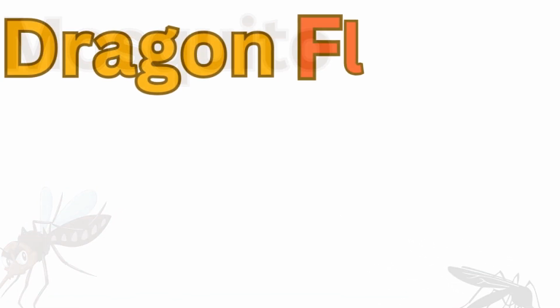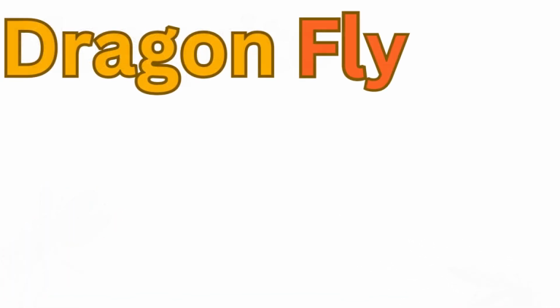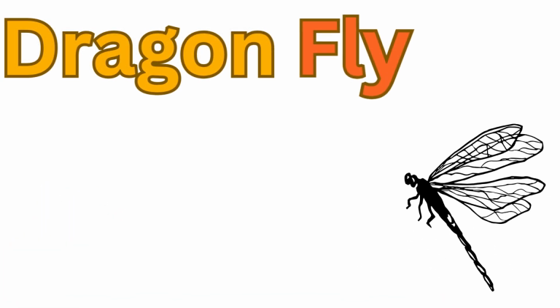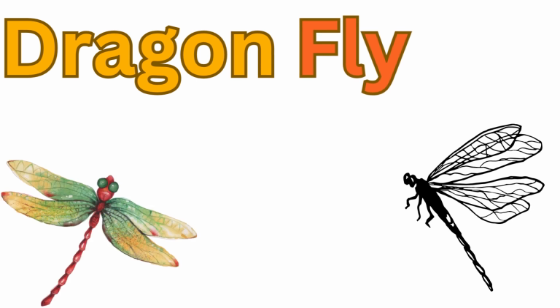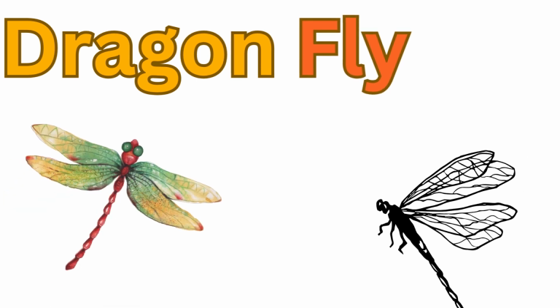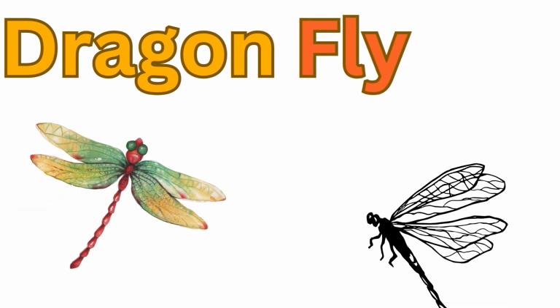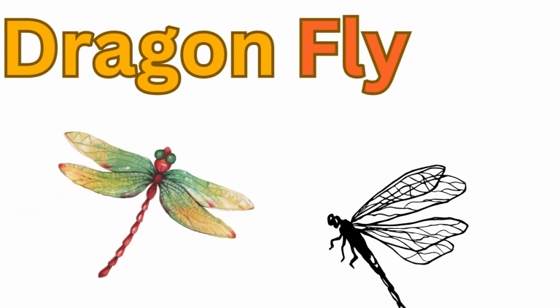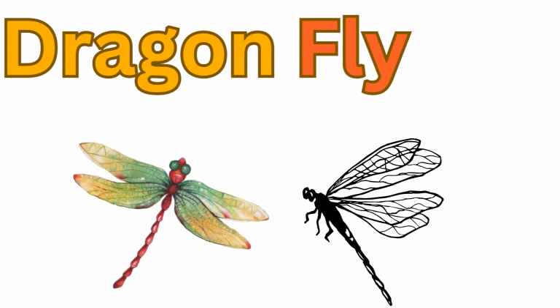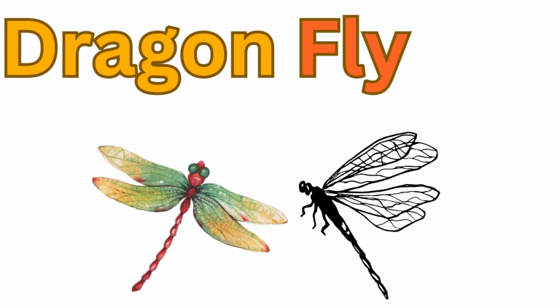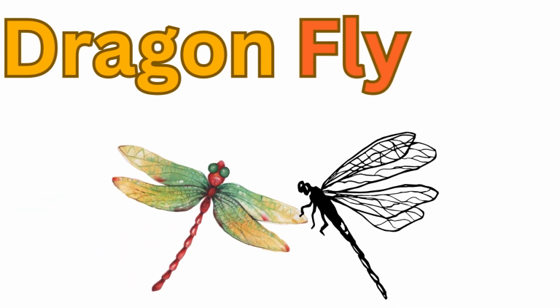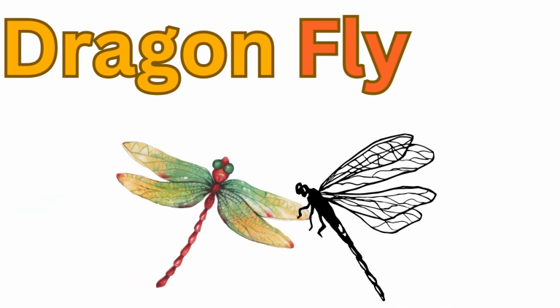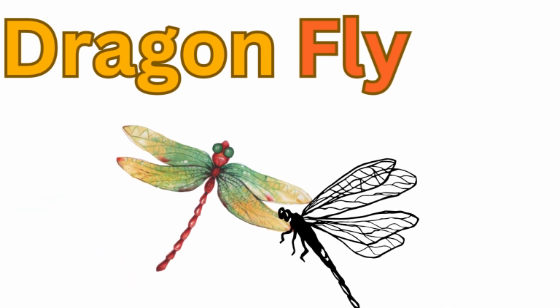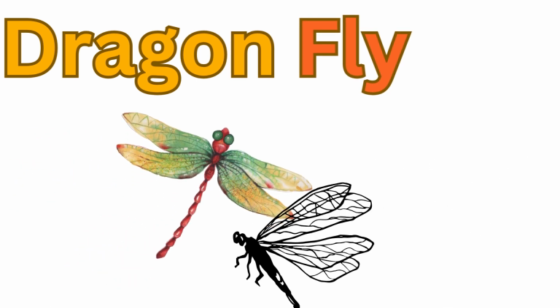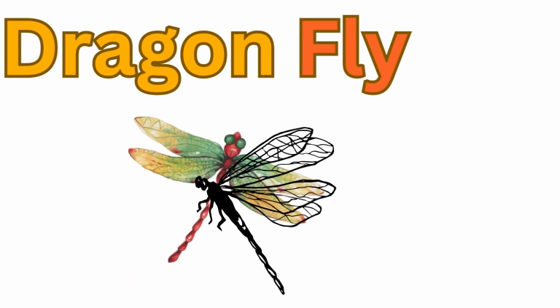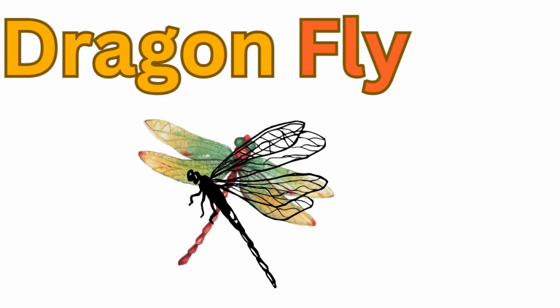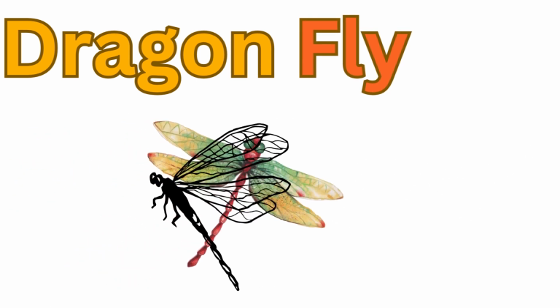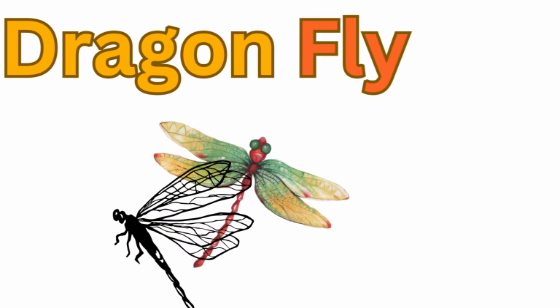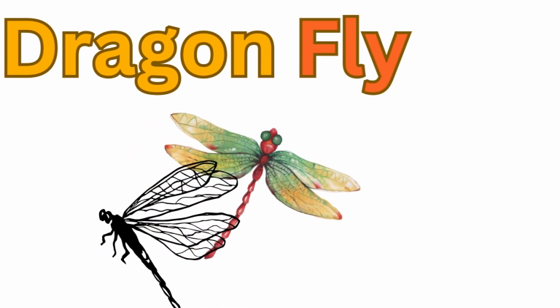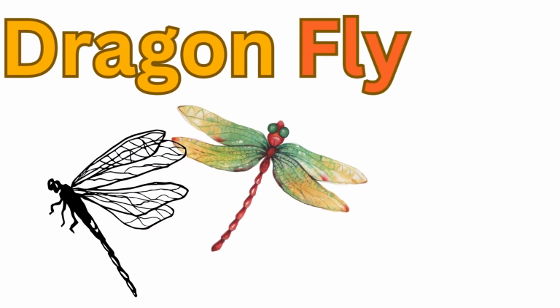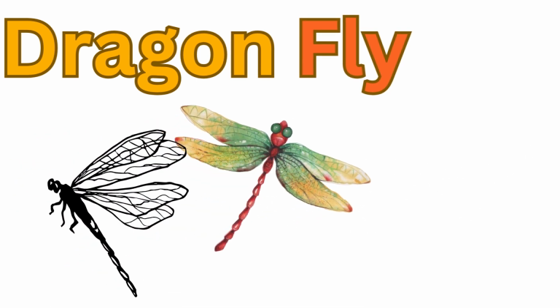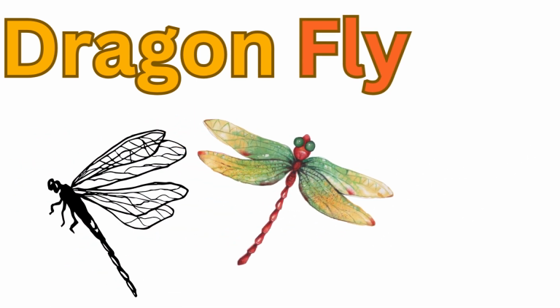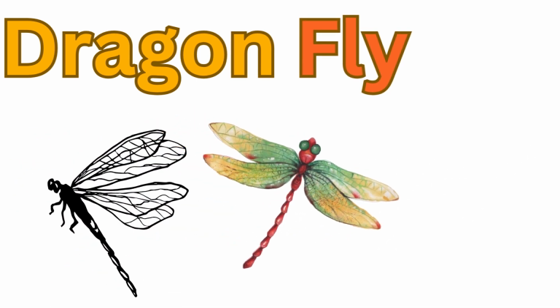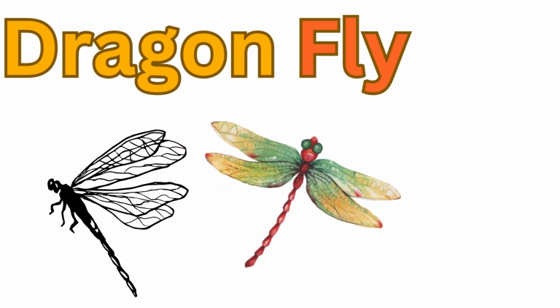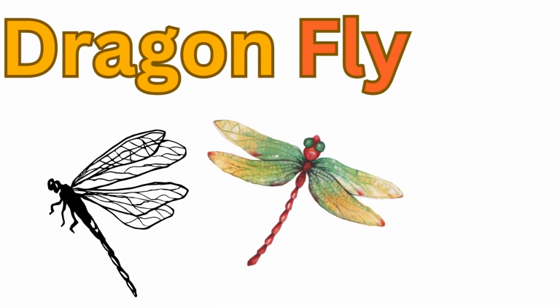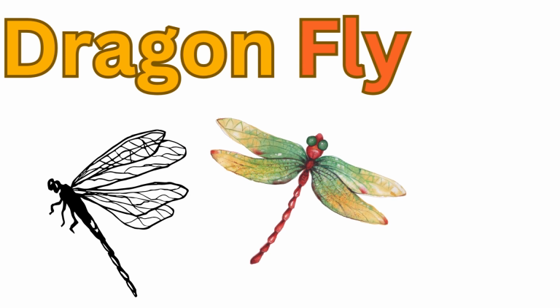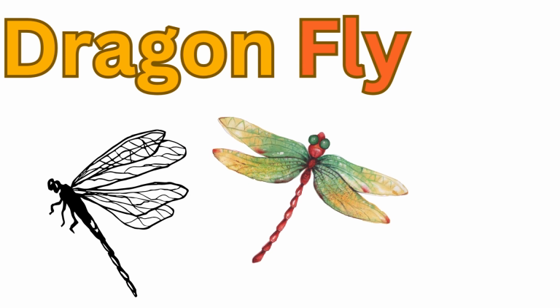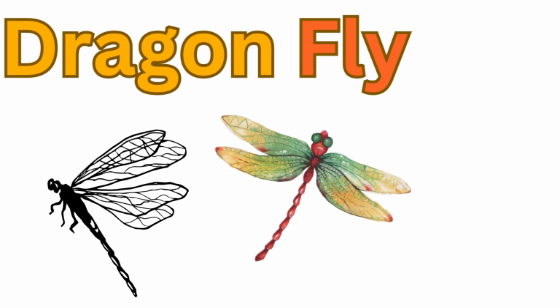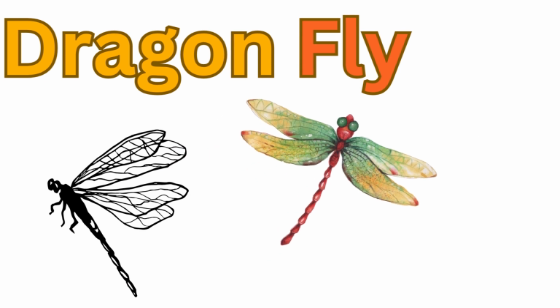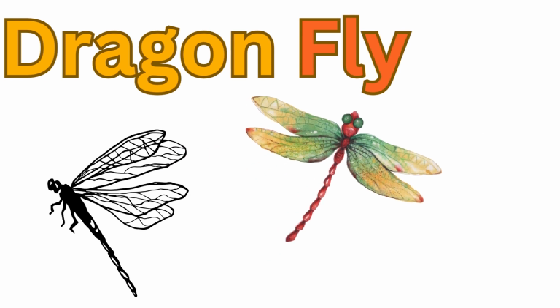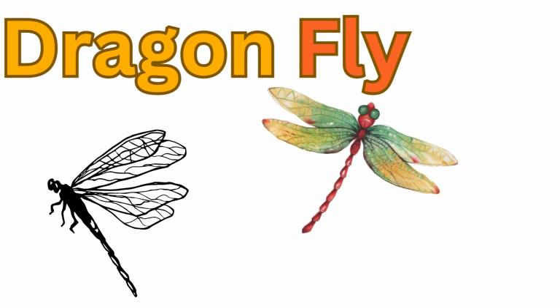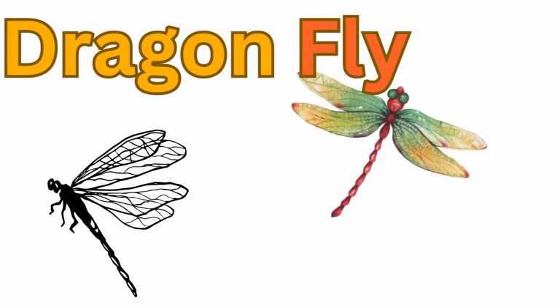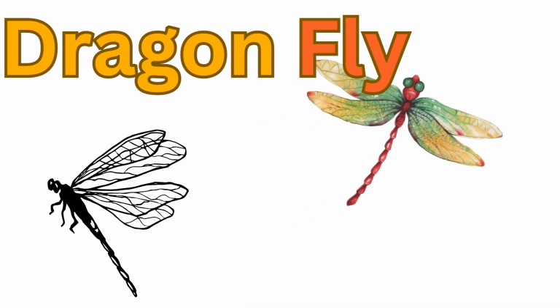Dragonflies. Dragonflies have long slender bodies and transparent wings. They are skilled flyers and predators of small insects.